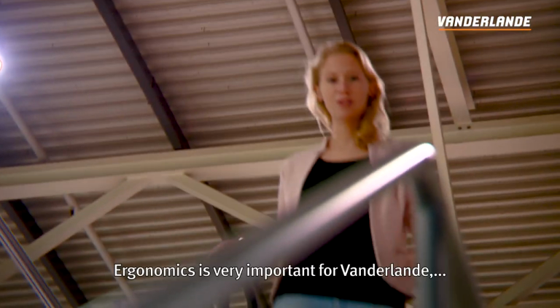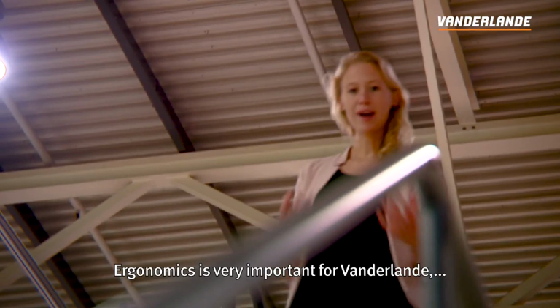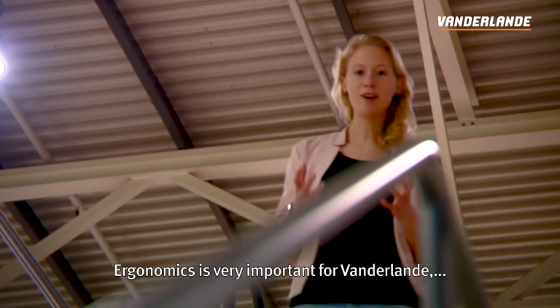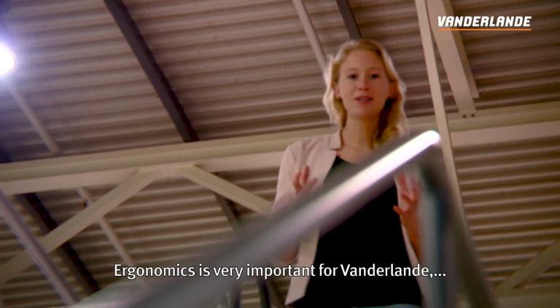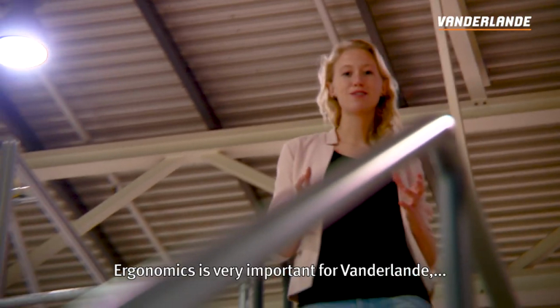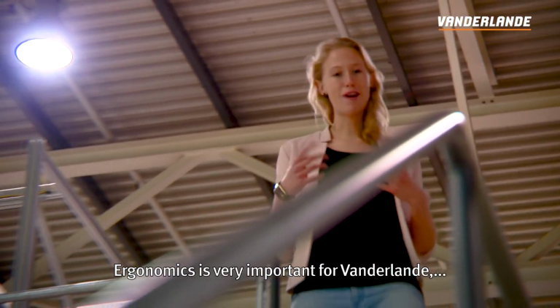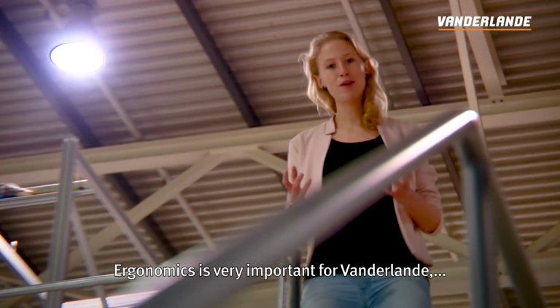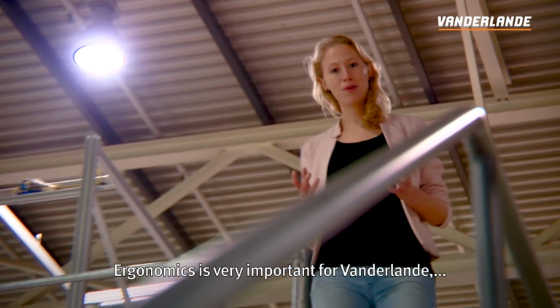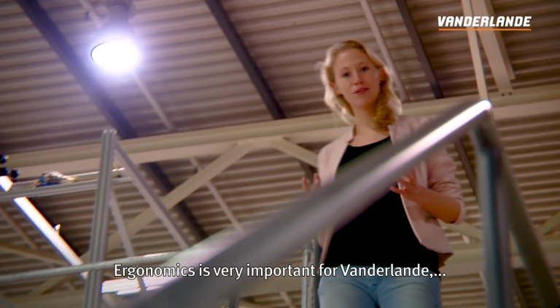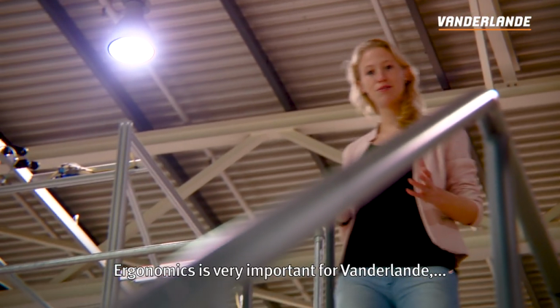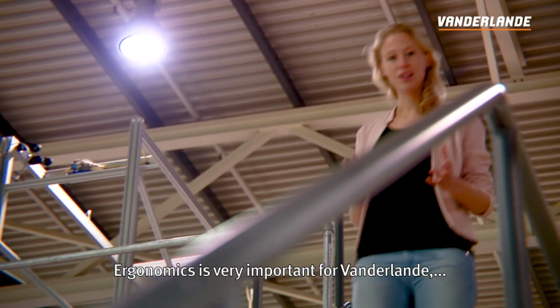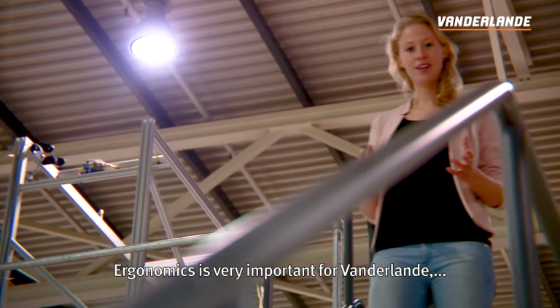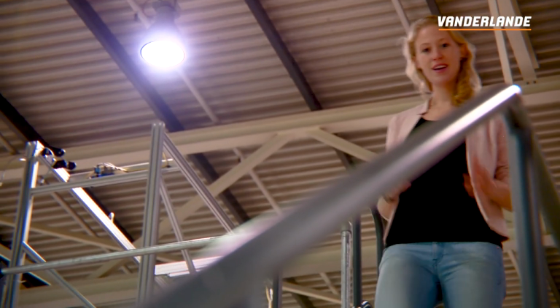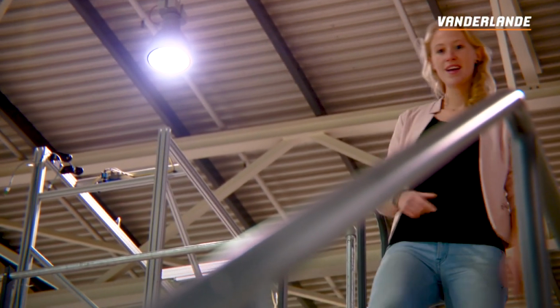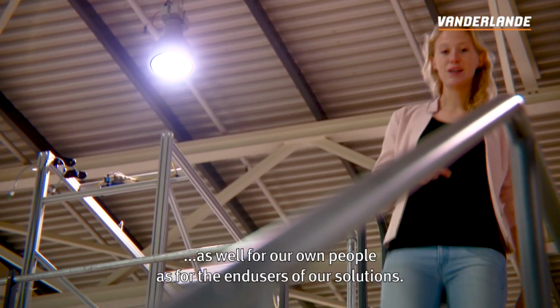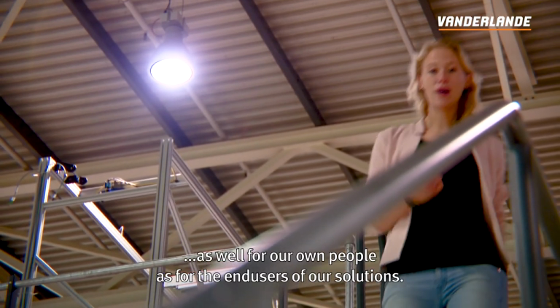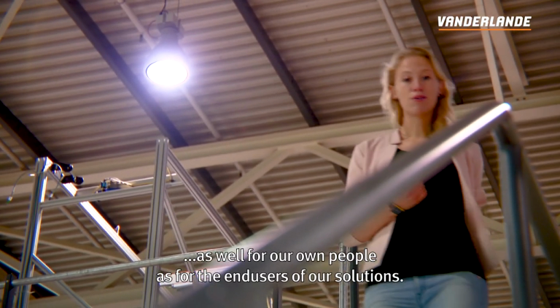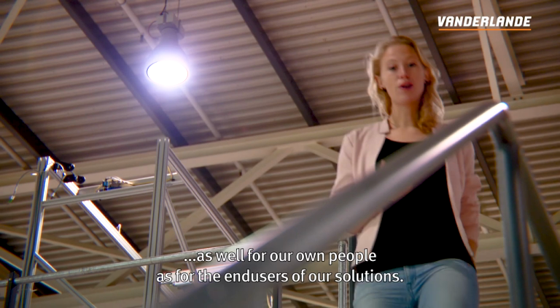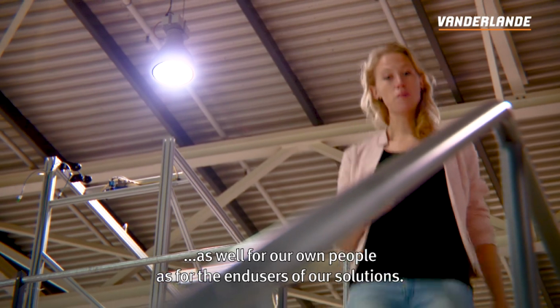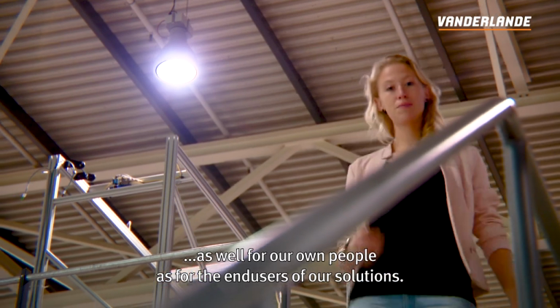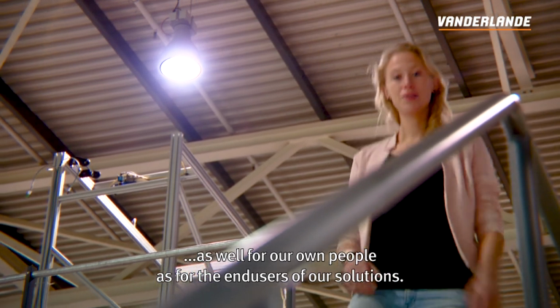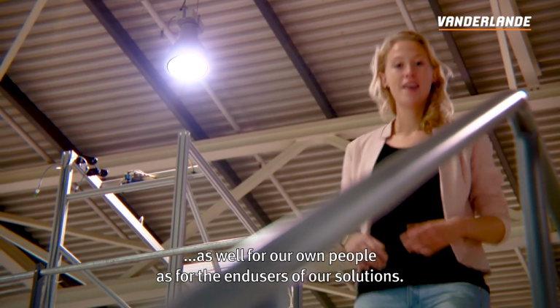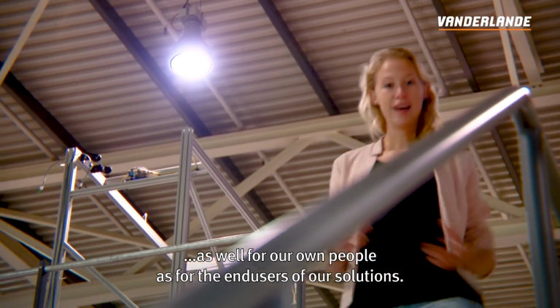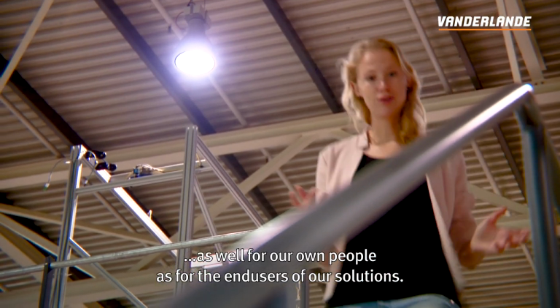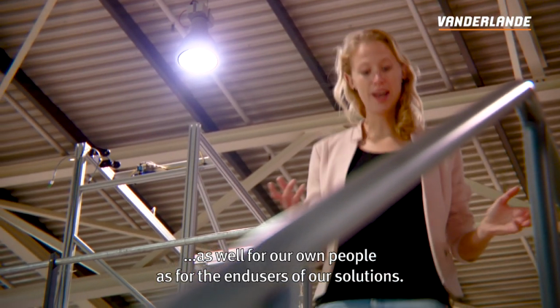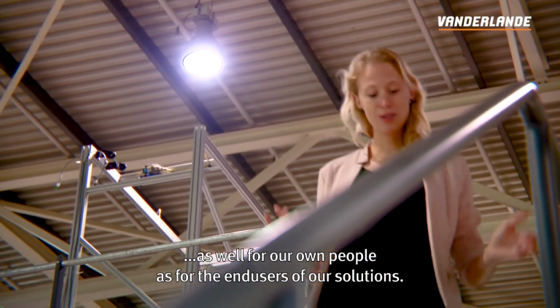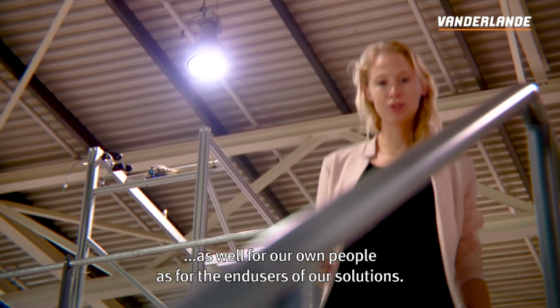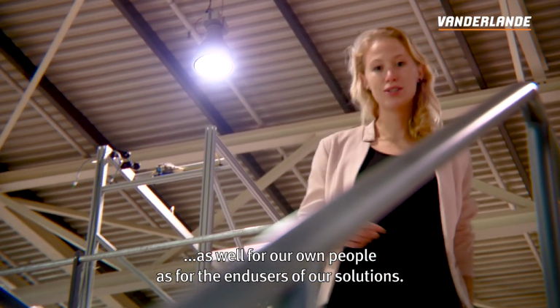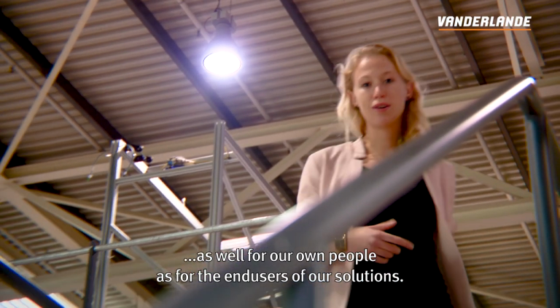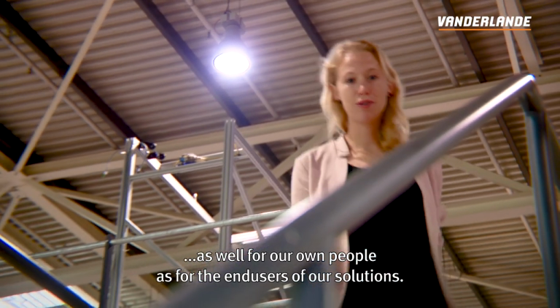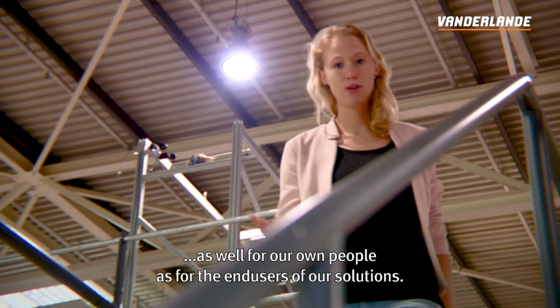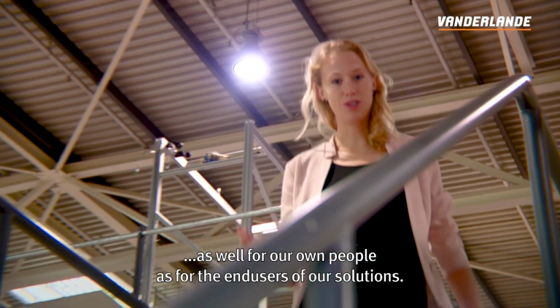Ergonomics is very important for Van der Lande, as well for our own people as for the end users of our solutions.